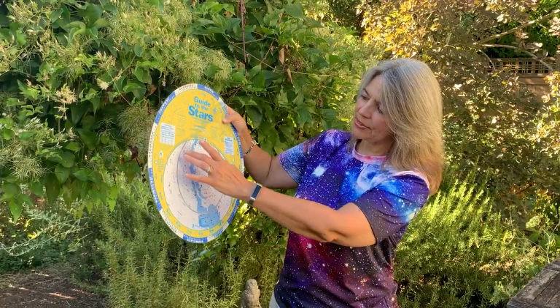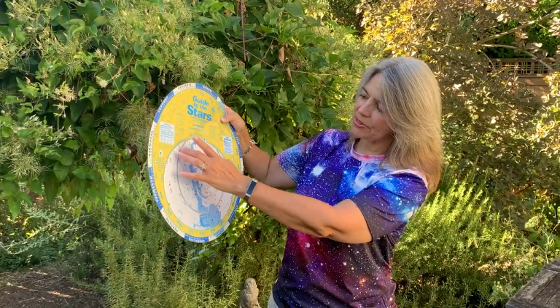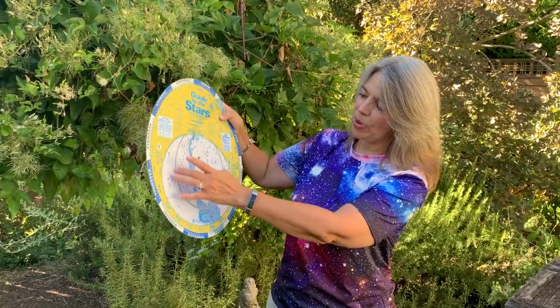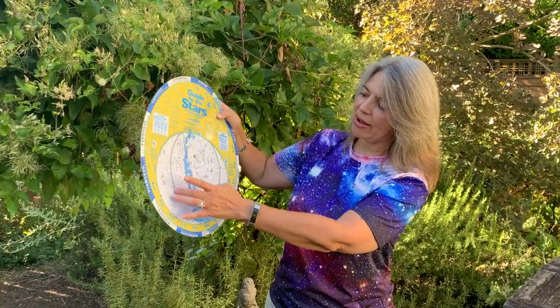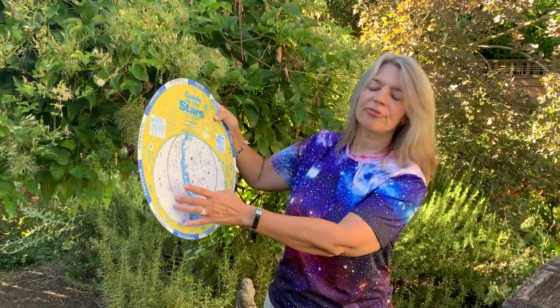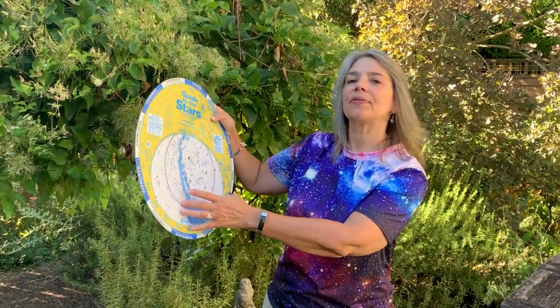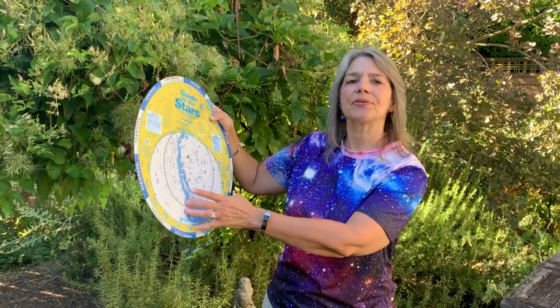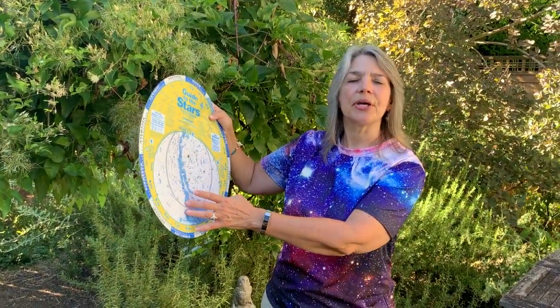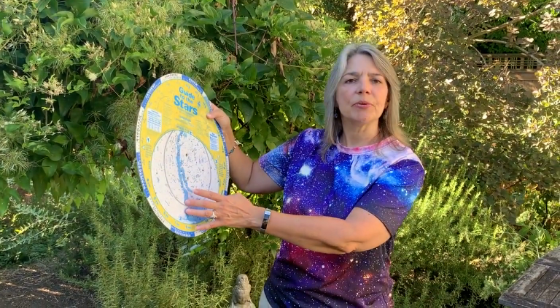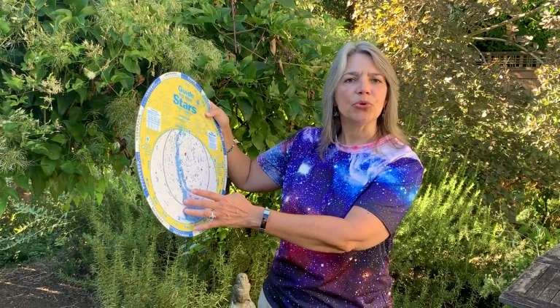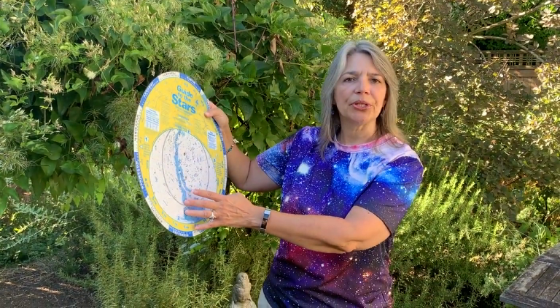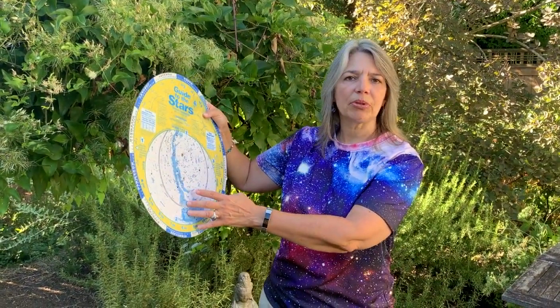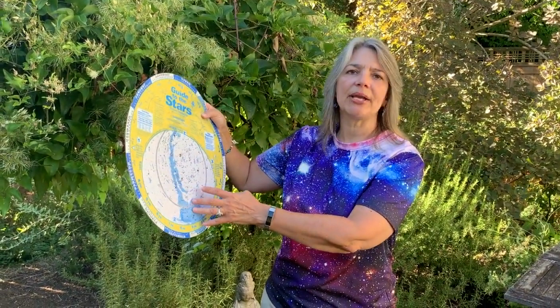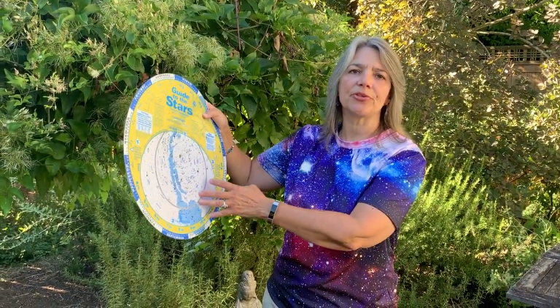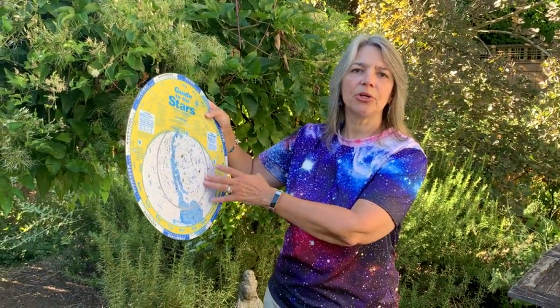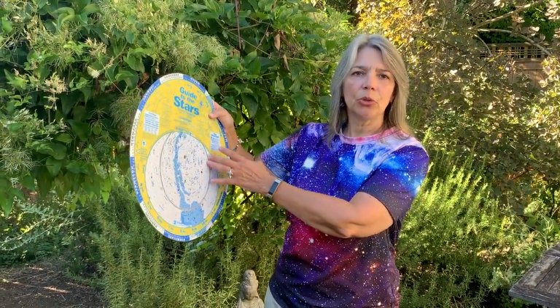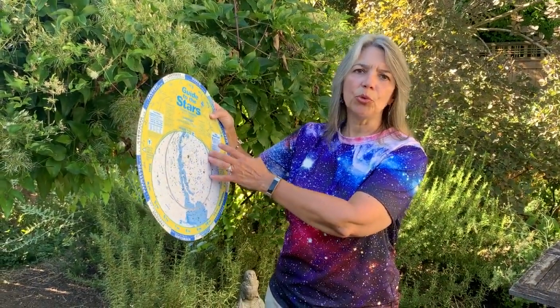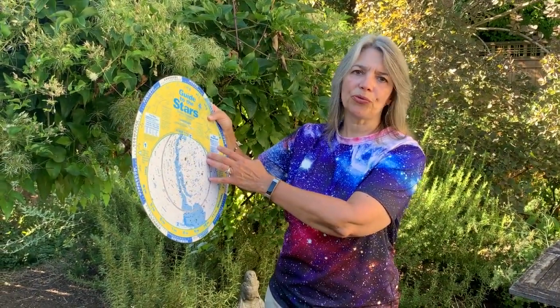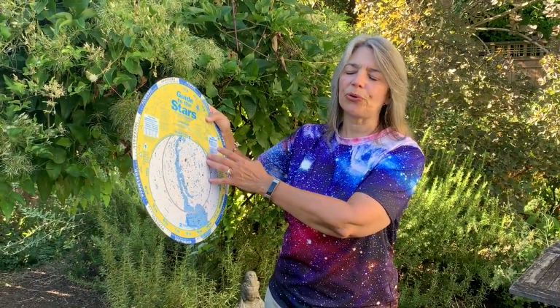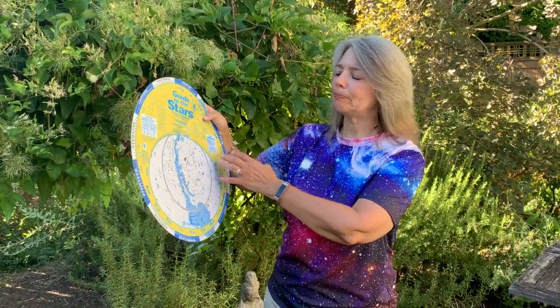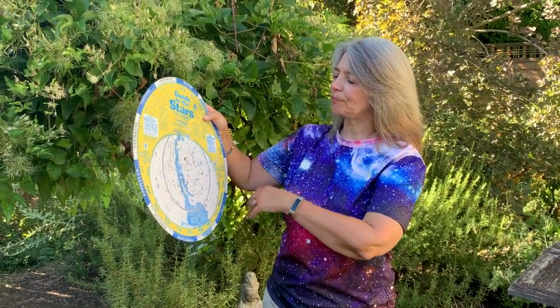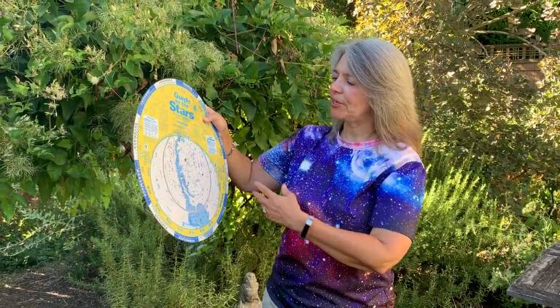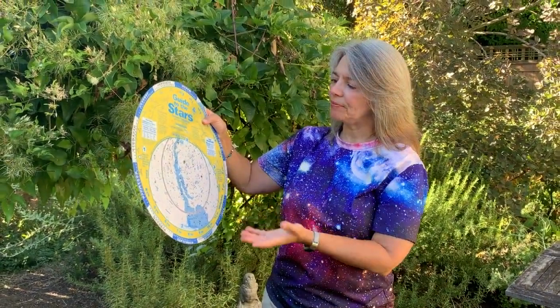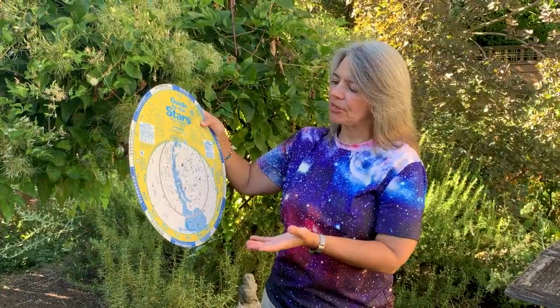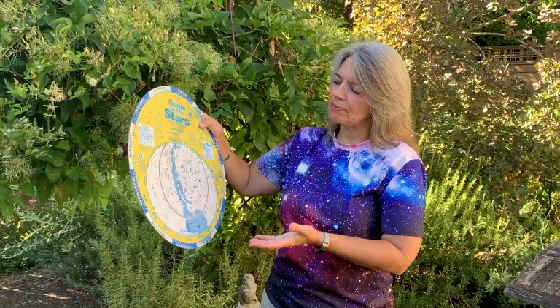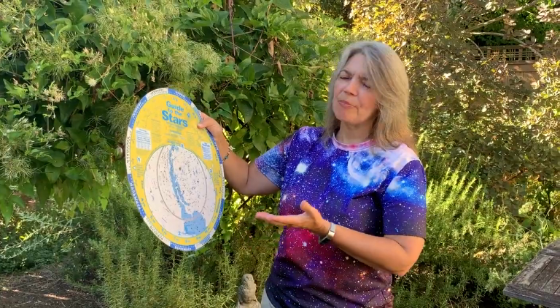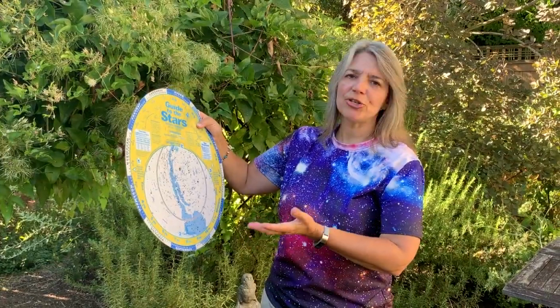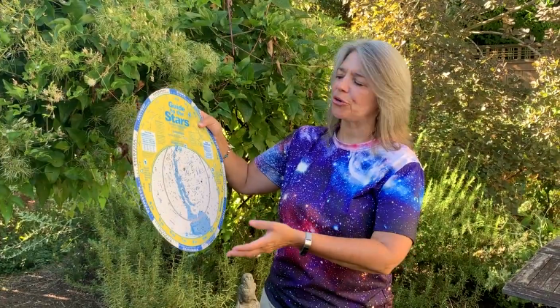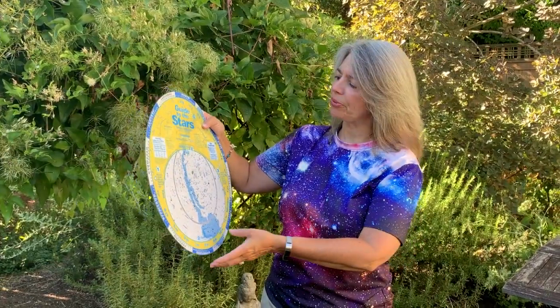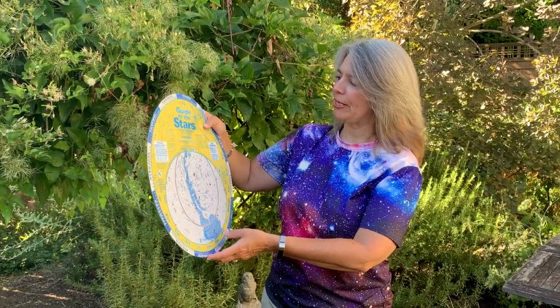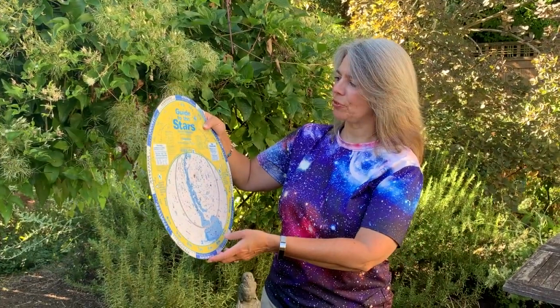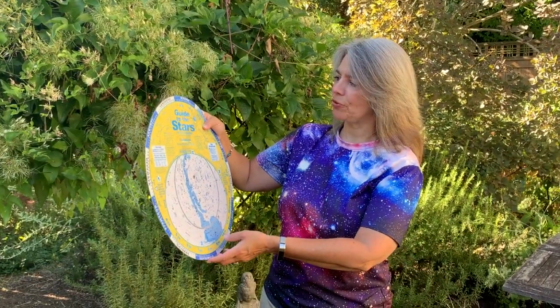Another cool thing on this is this band right here, and this is called the ecliptic. This is the path that the Sun, the moon, and the planets move through — the imaginary plane, so to speak.